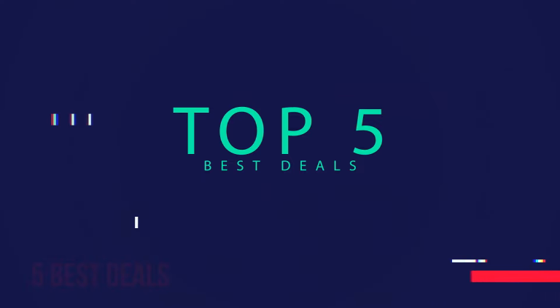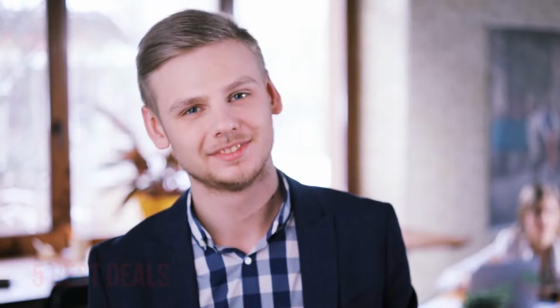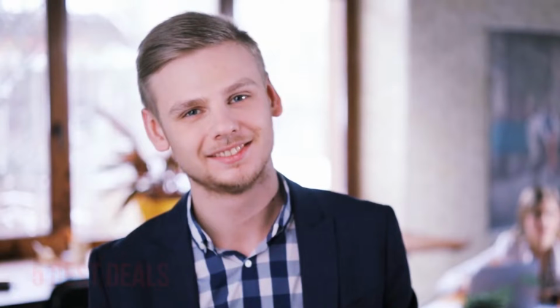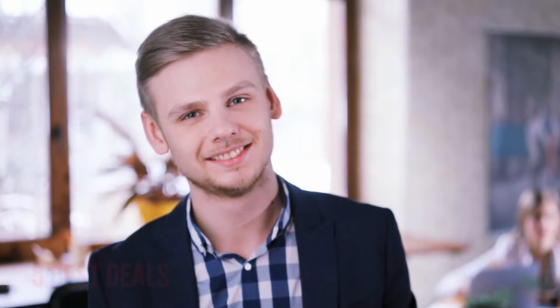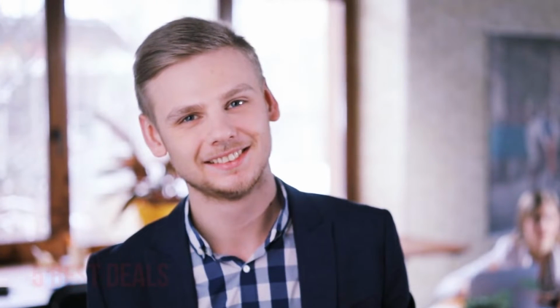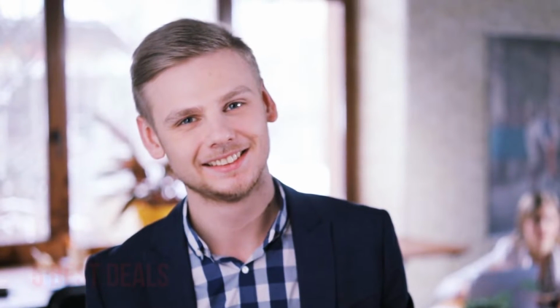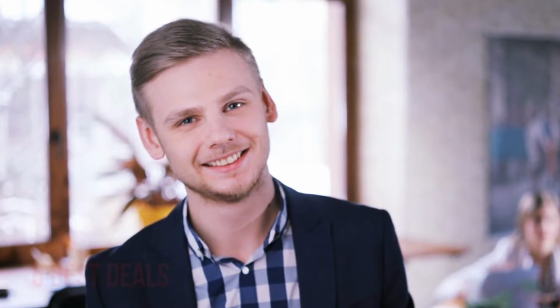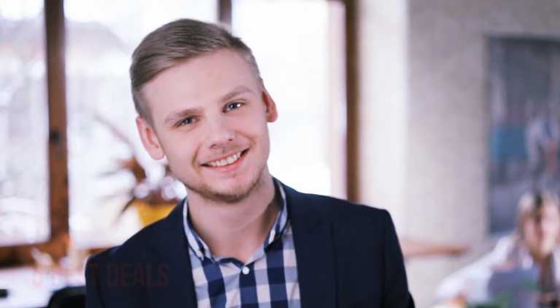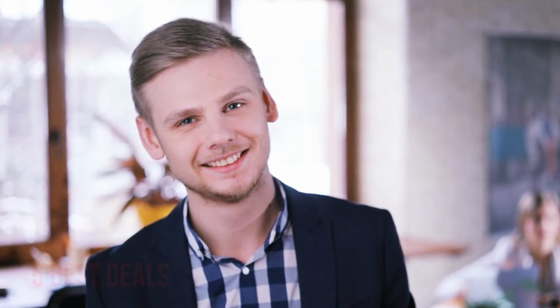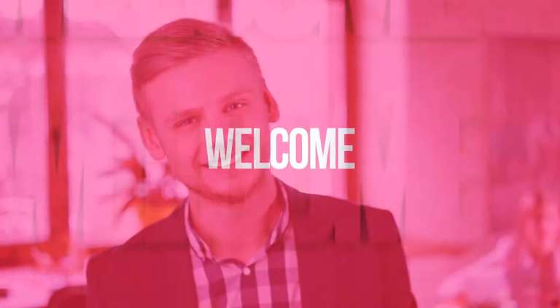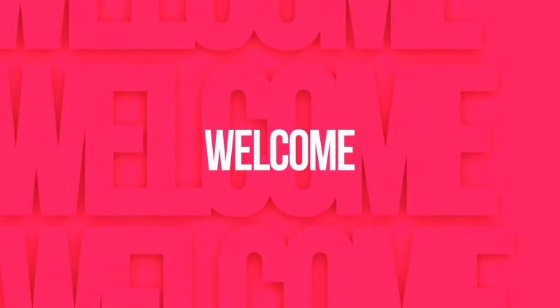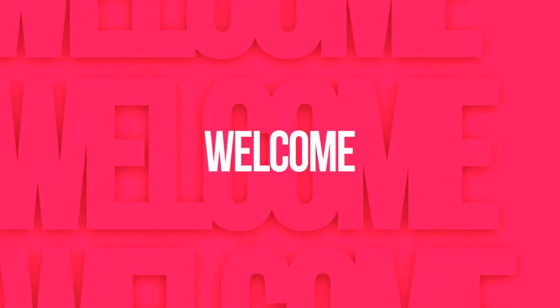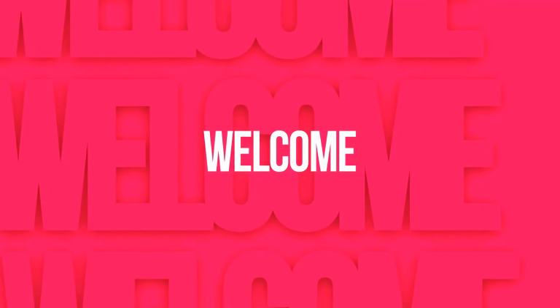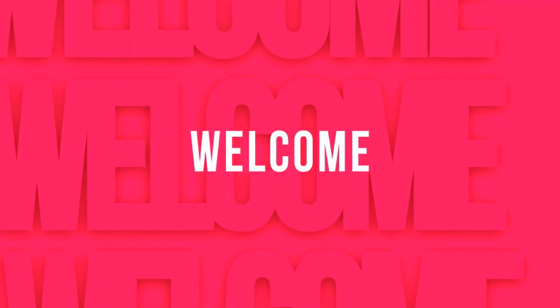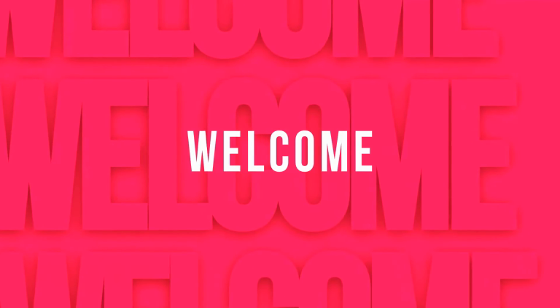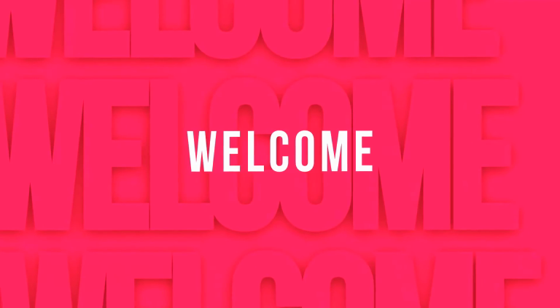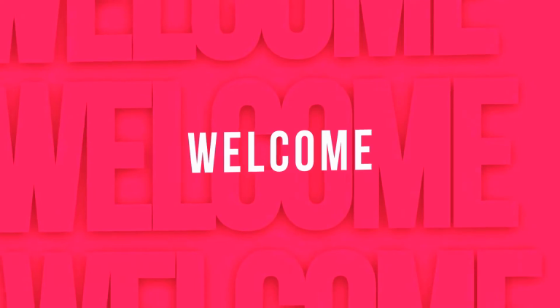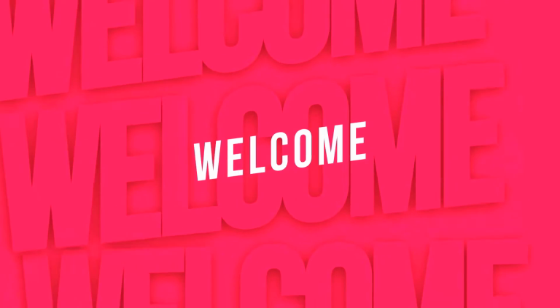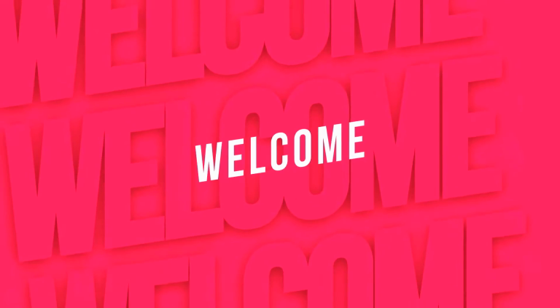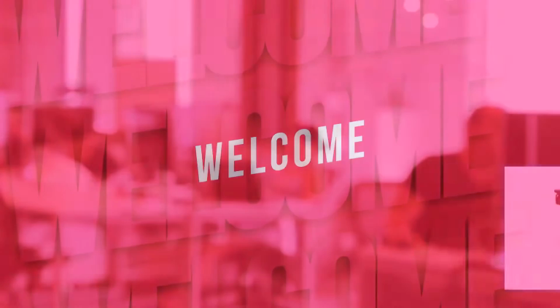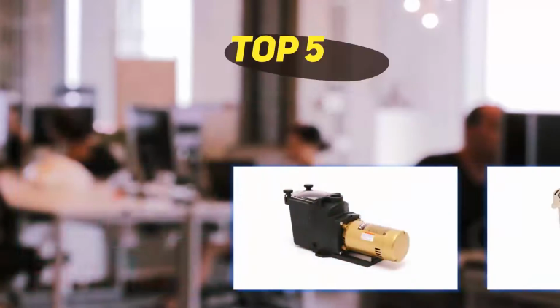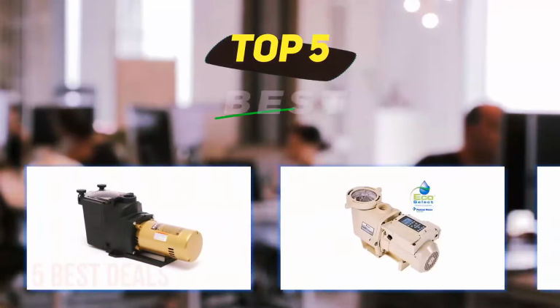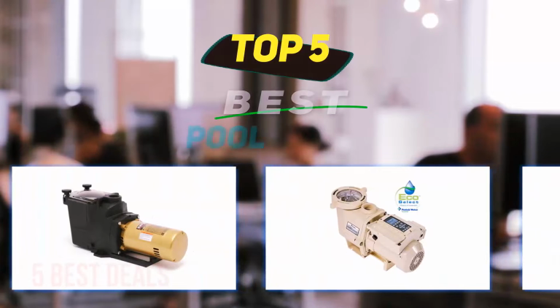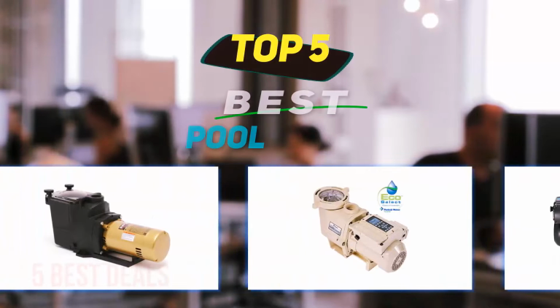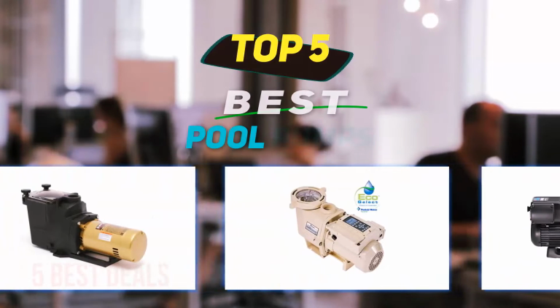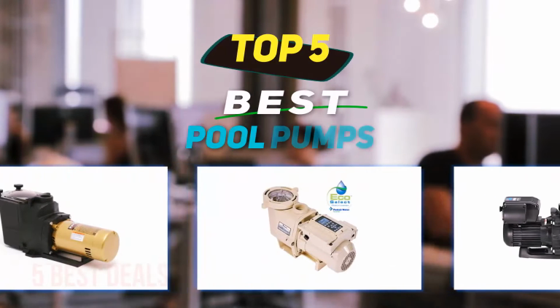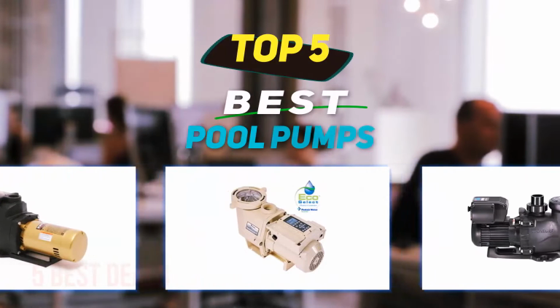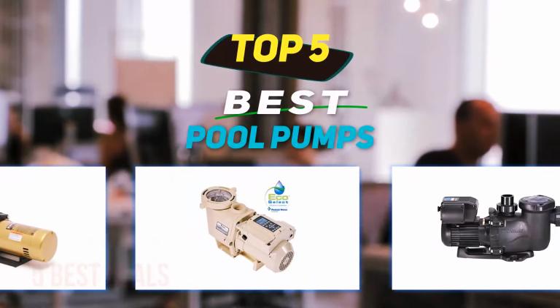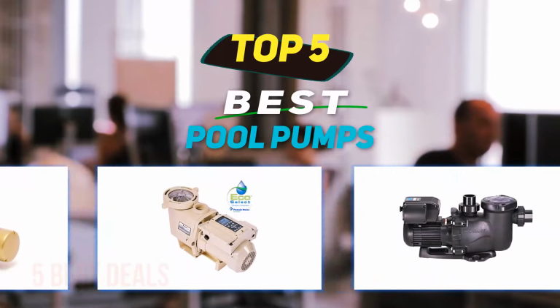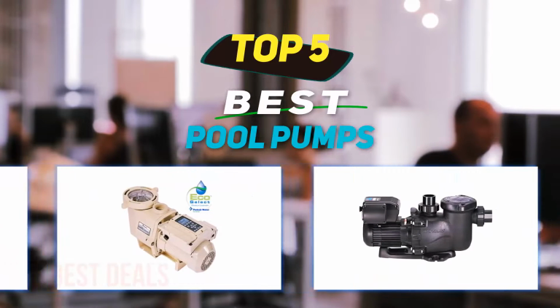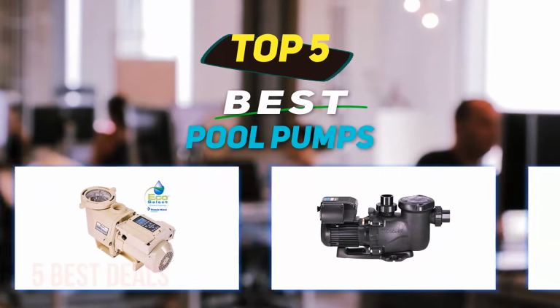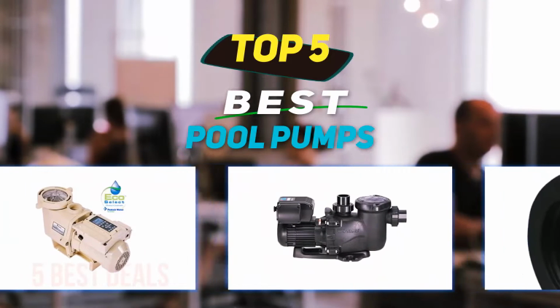Hey guys, welcome back to my channel. In this video I'm going to talk about the top 5 best pool pumps.